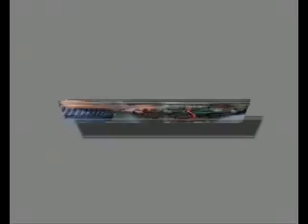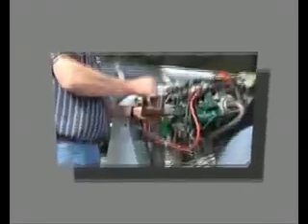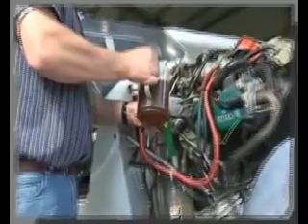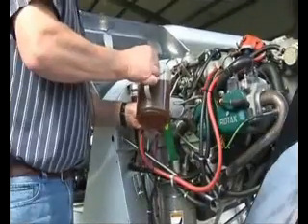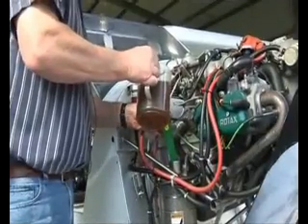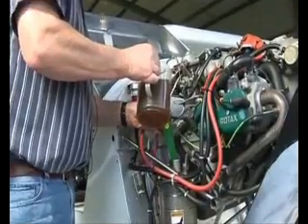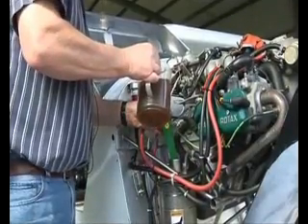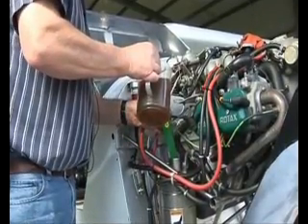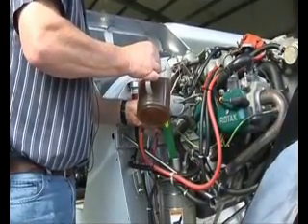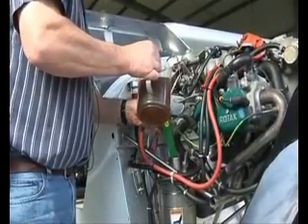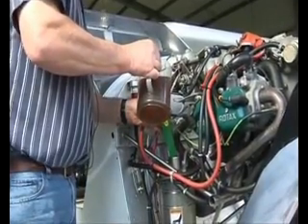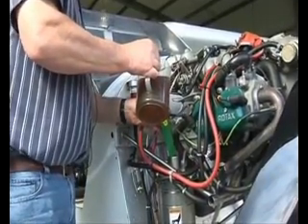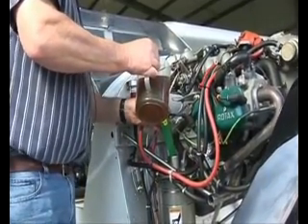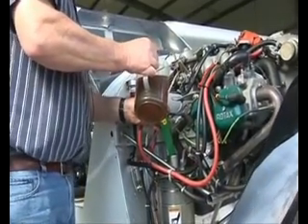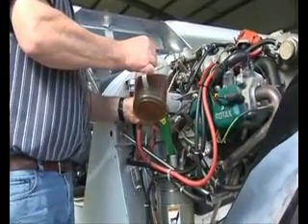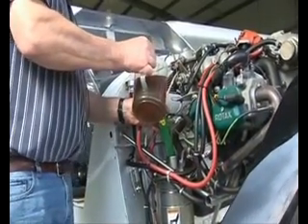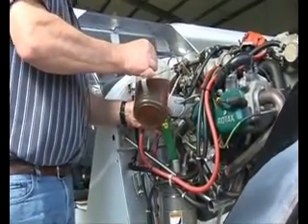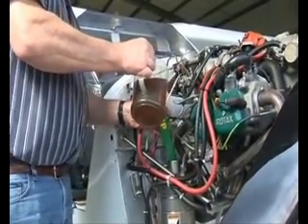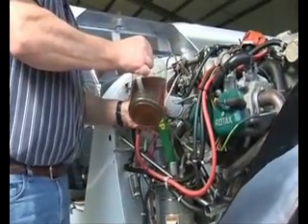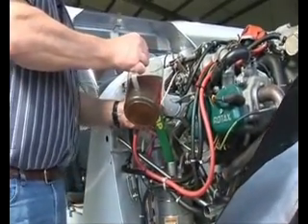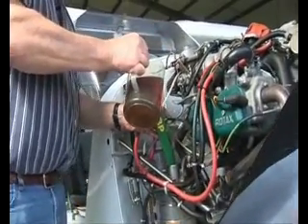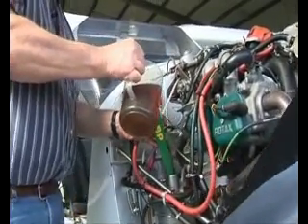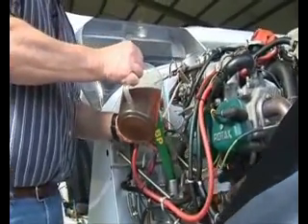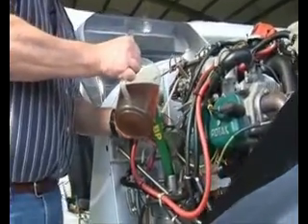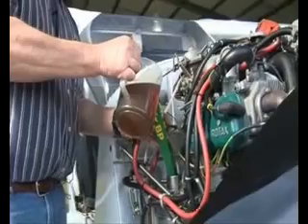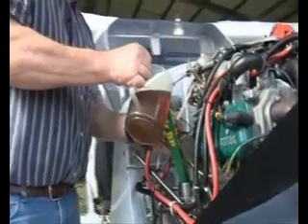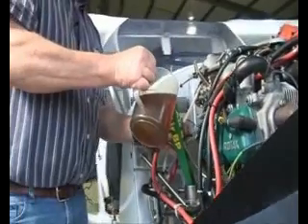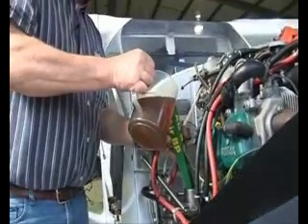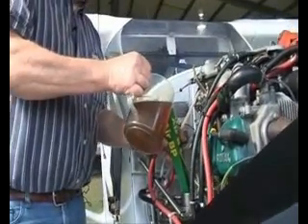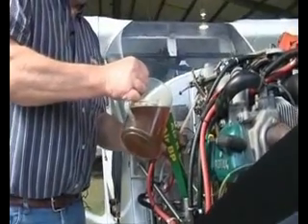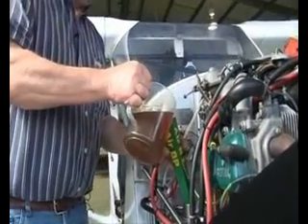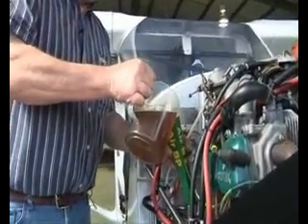Then you have to budget for oil and filter changes every 50 hours. That probably adds another dollar or so to the hourly running cost.